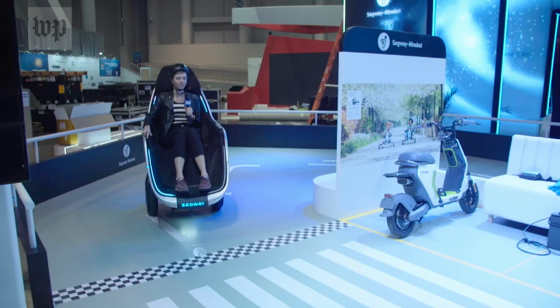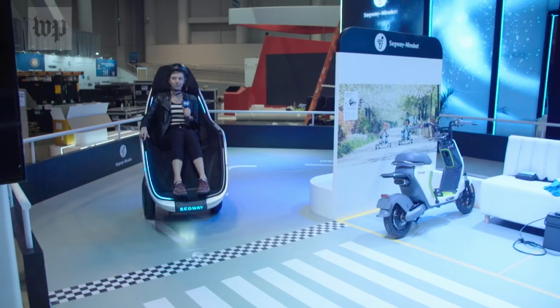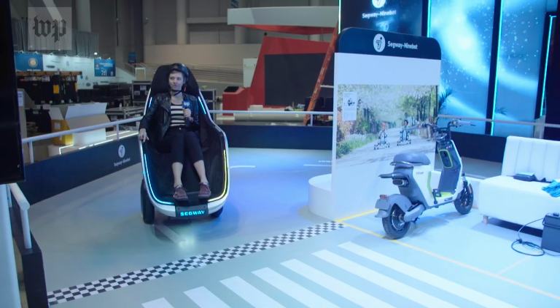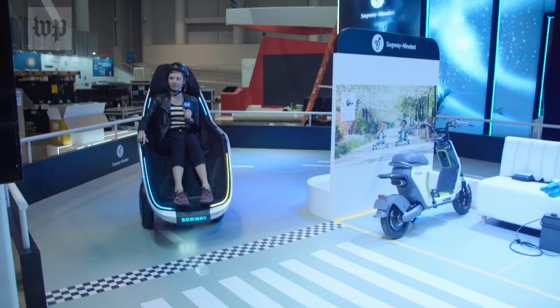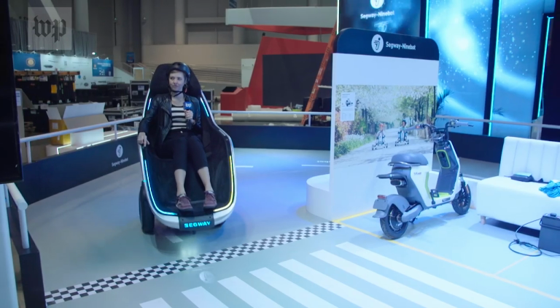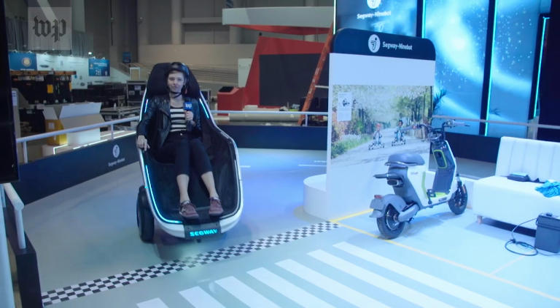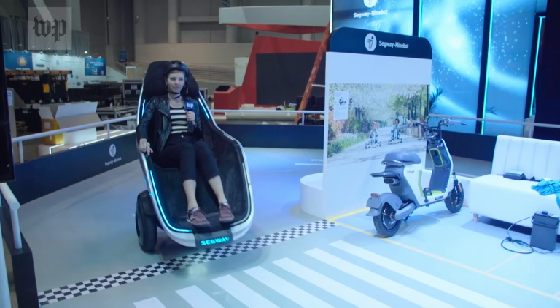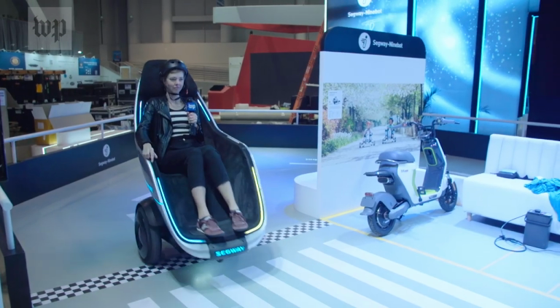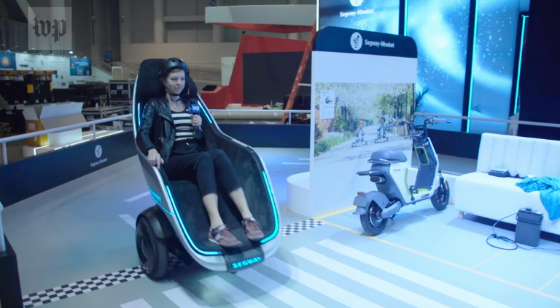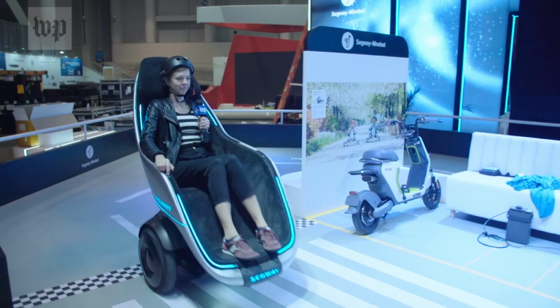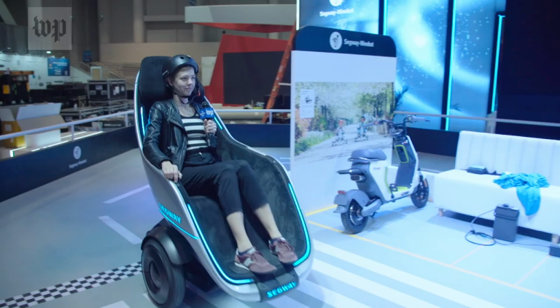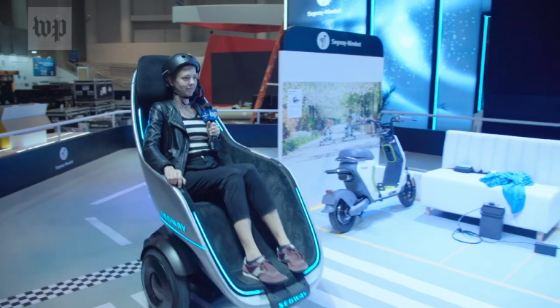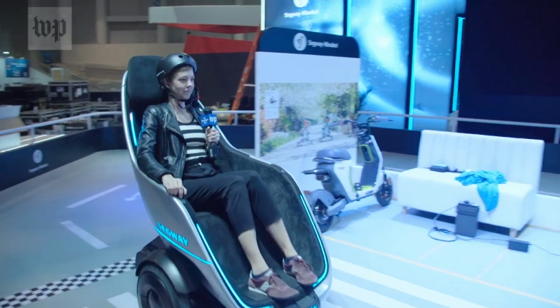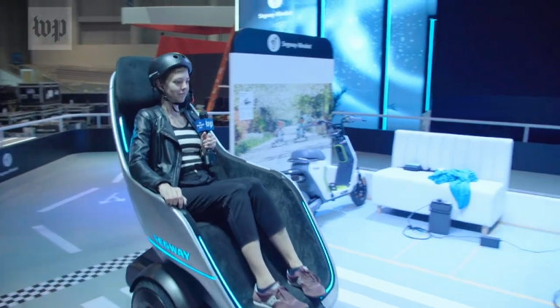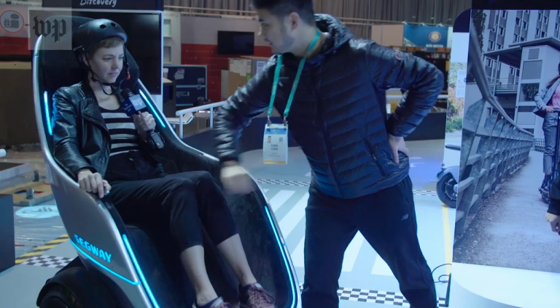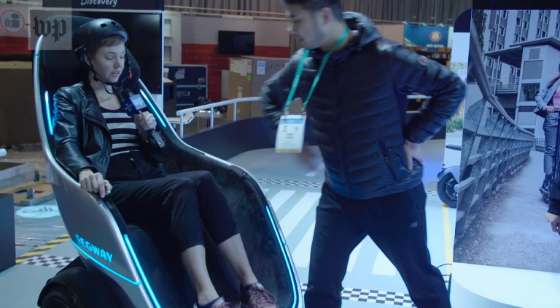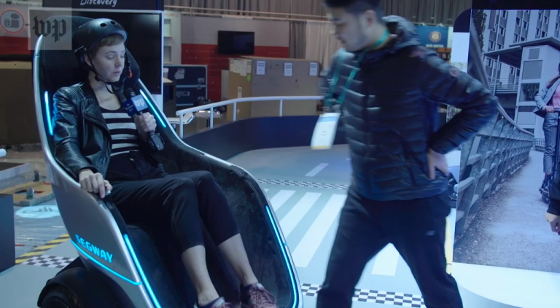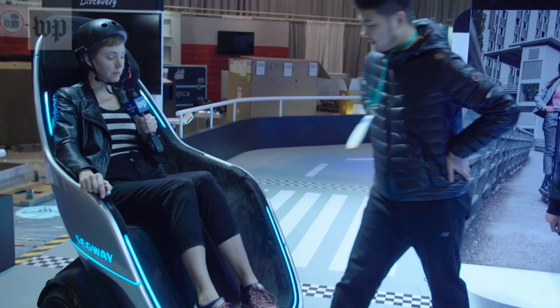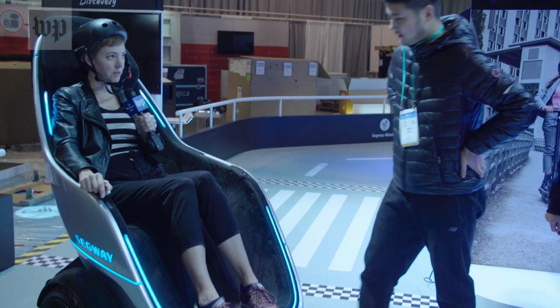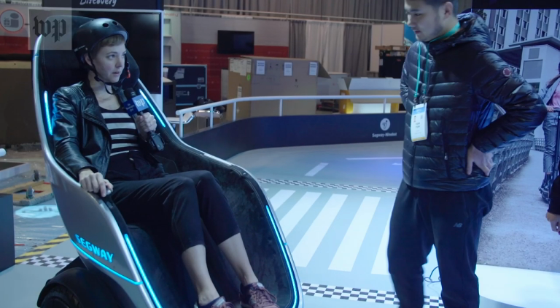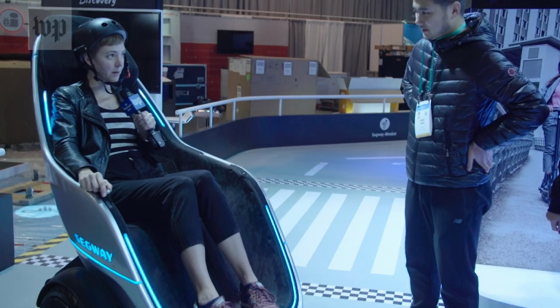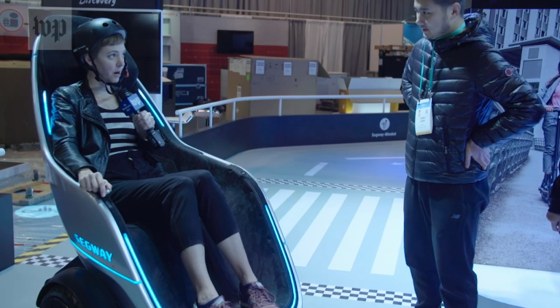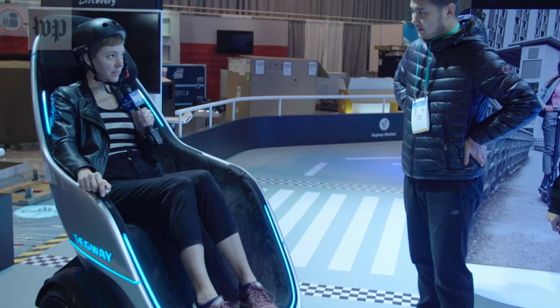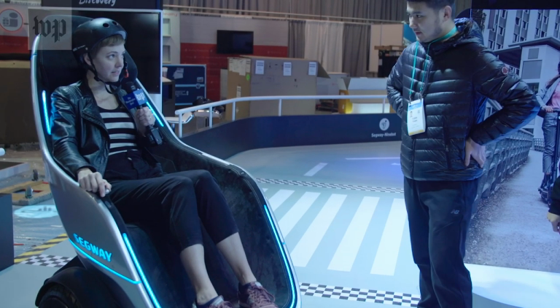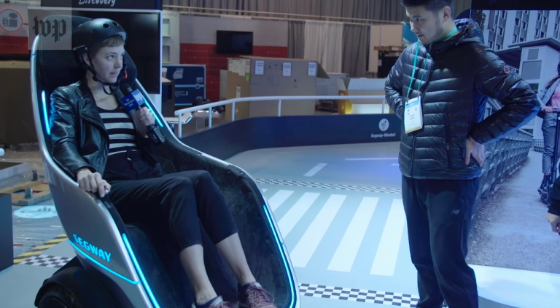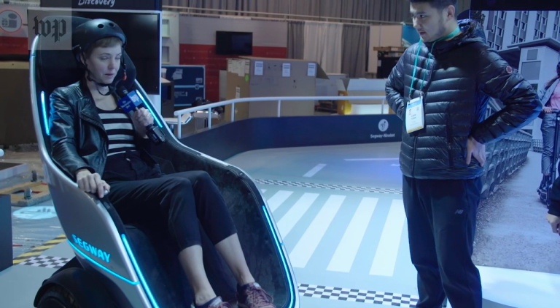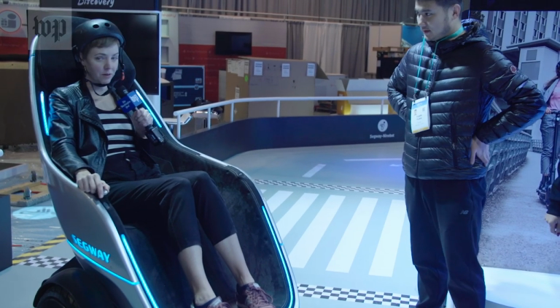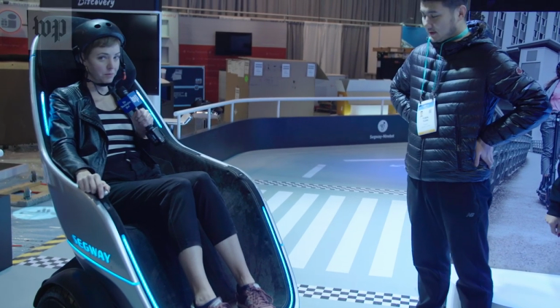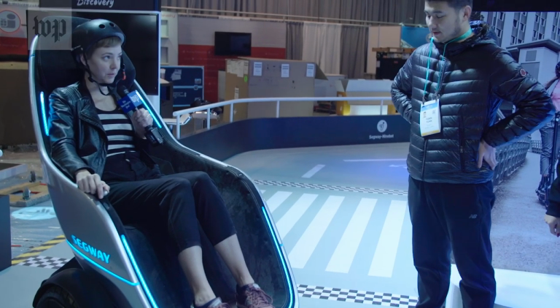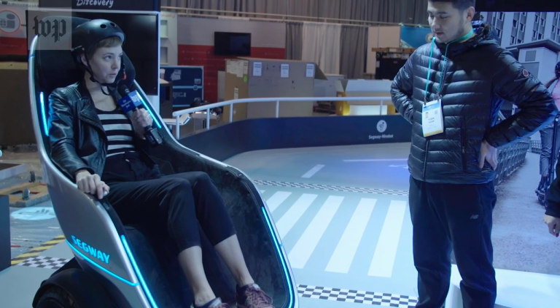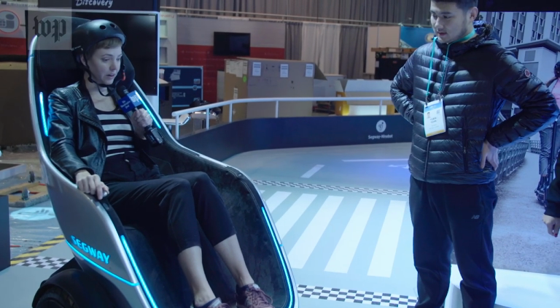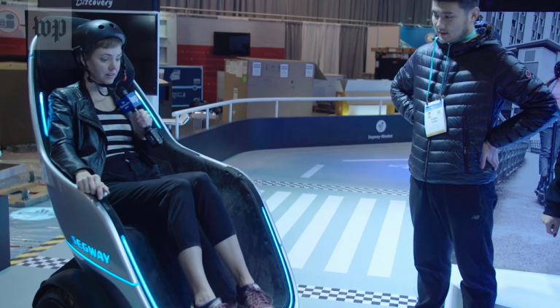But we'll all have to get the hang of driving at first. I'm gonna go around one more time, and I promise this time I probably won't crash.